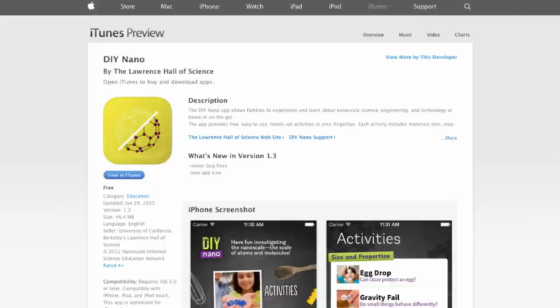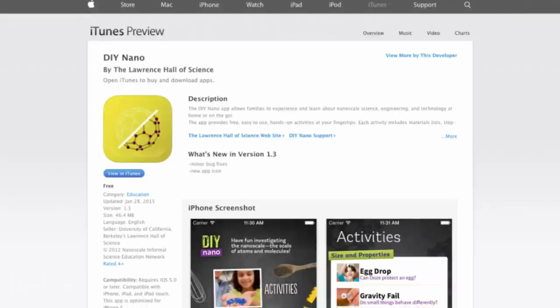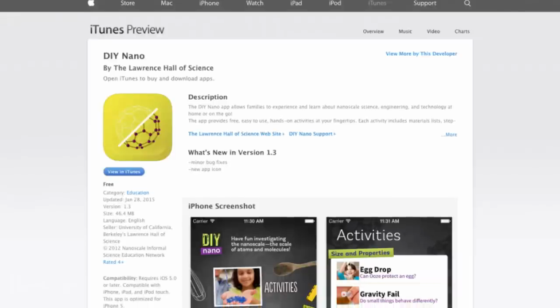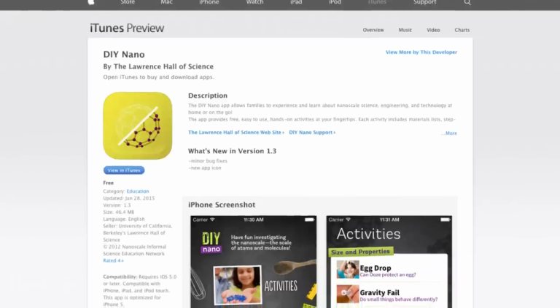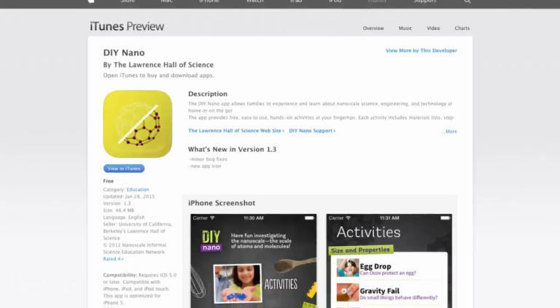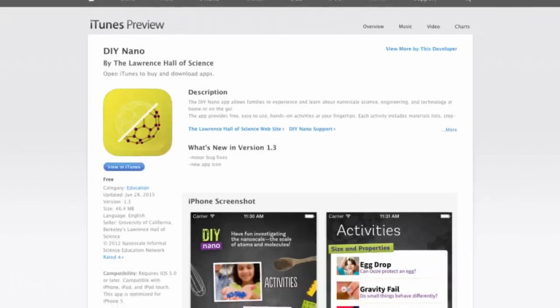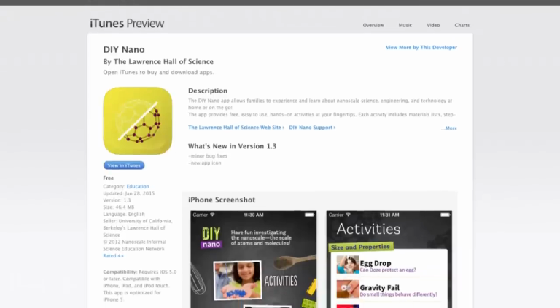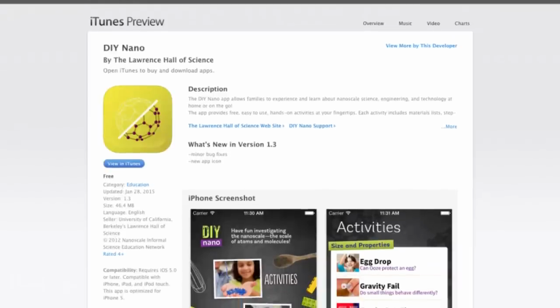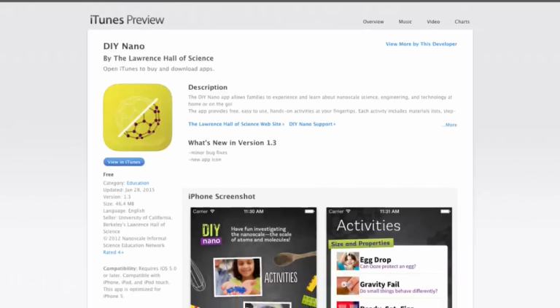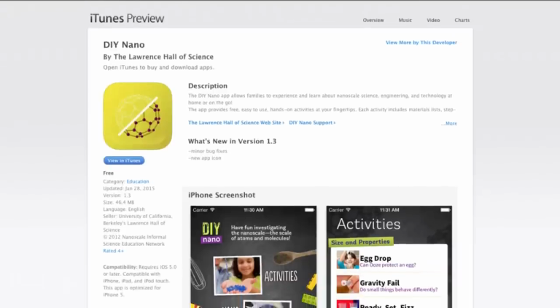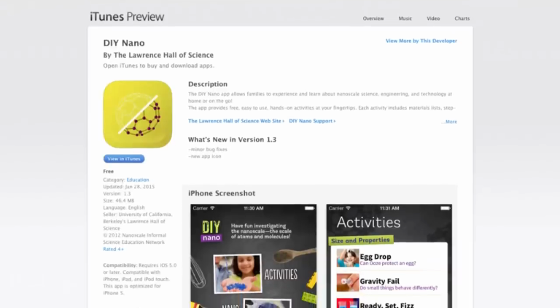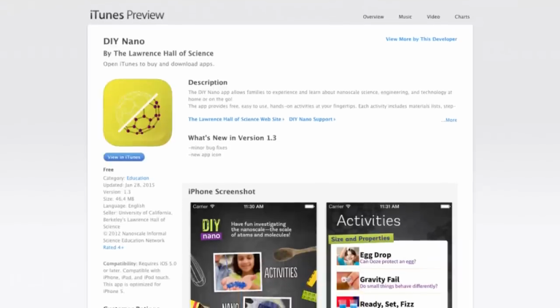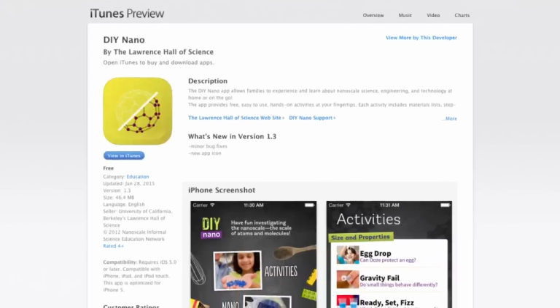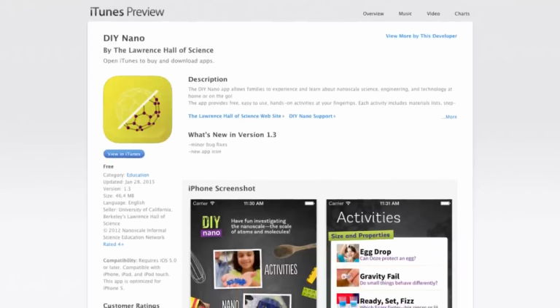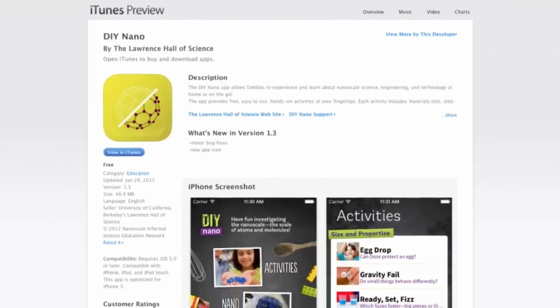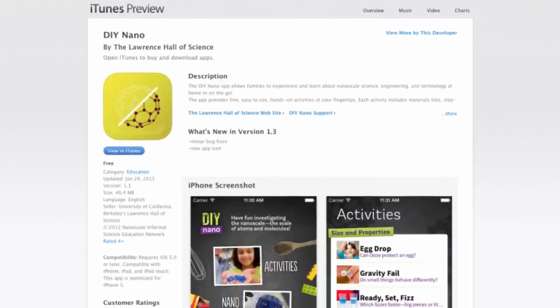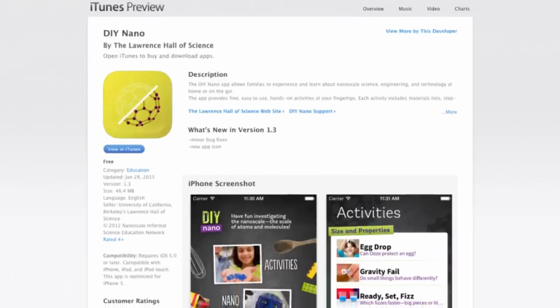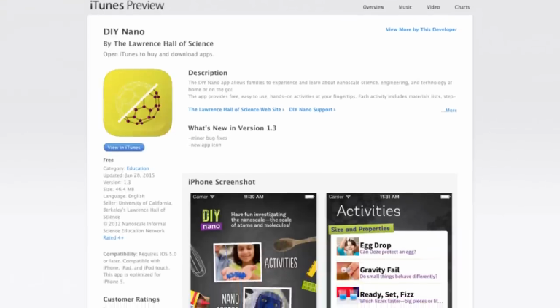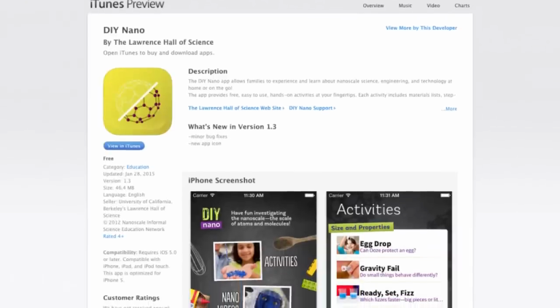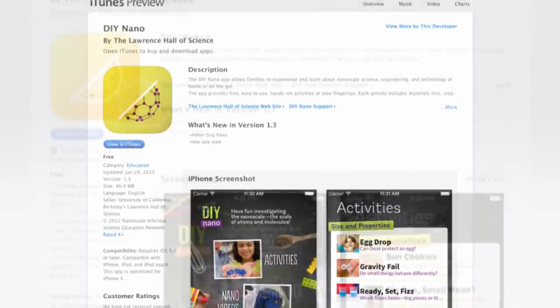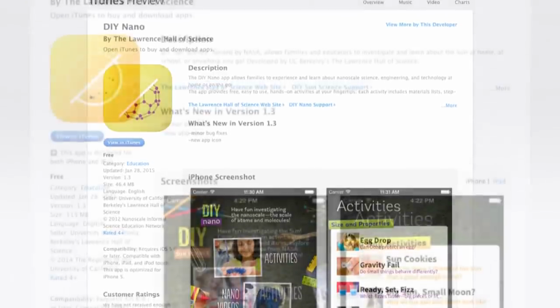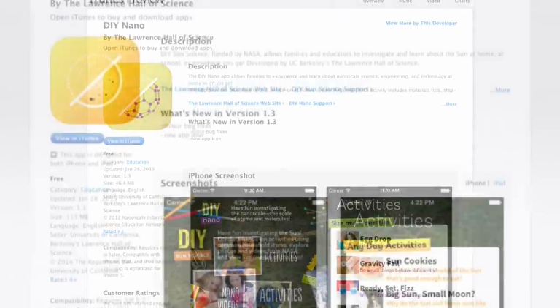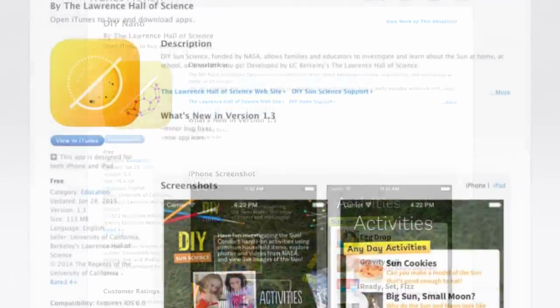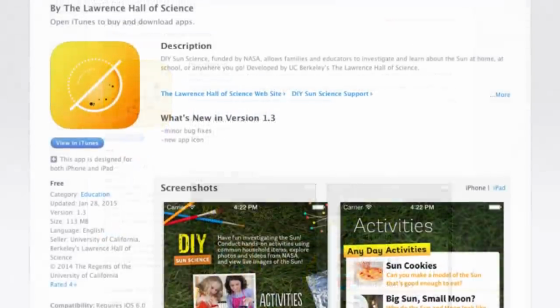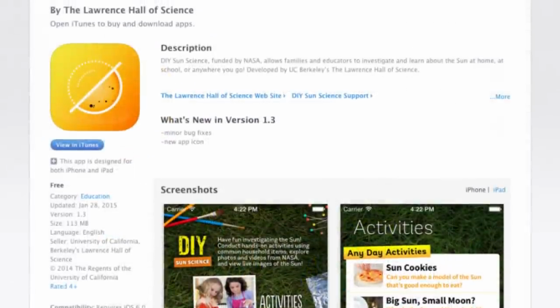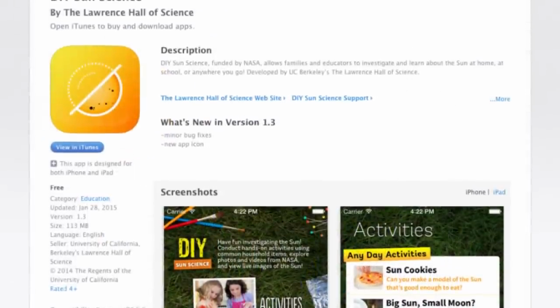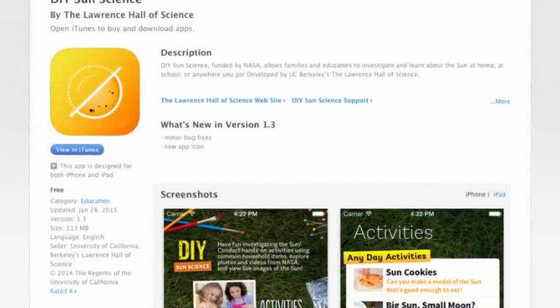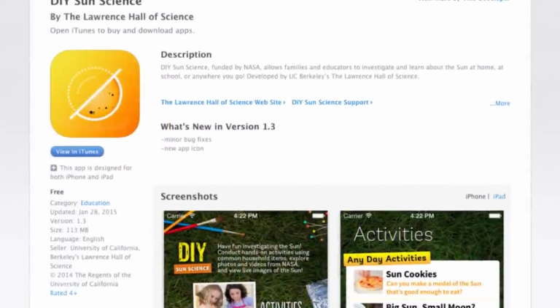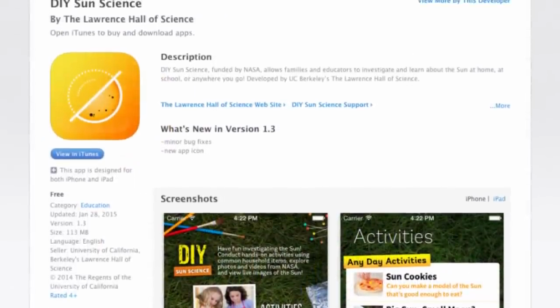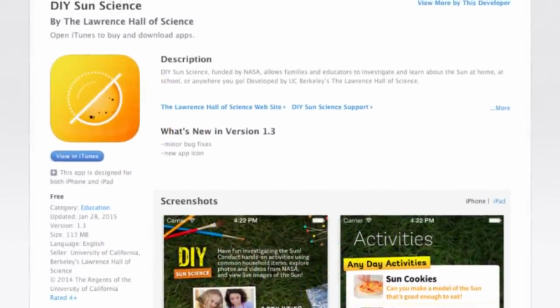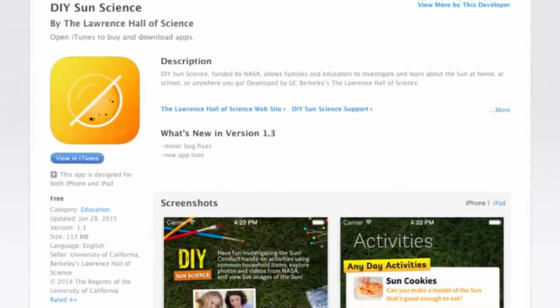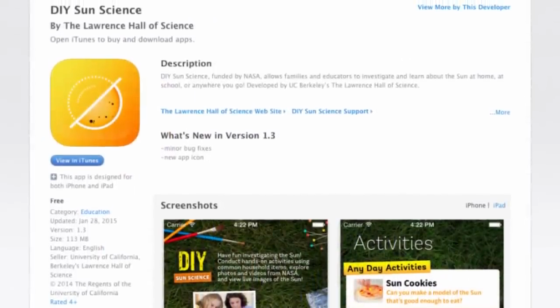The first app was DIY Nano, all about nanotechnology, and the second was DIY Sun Science.